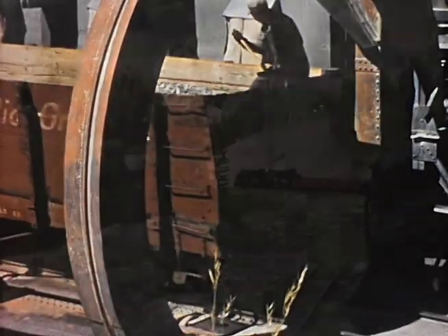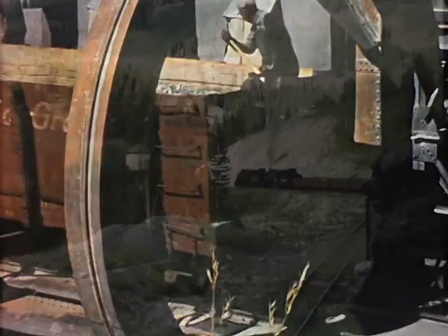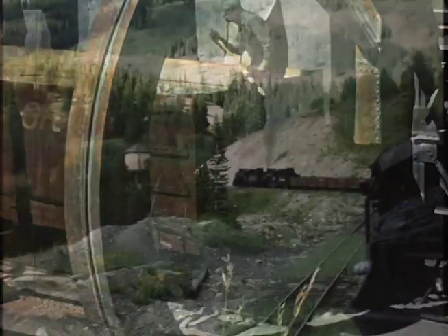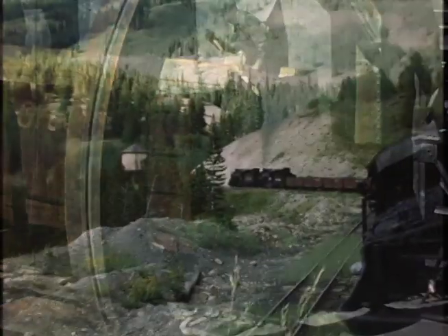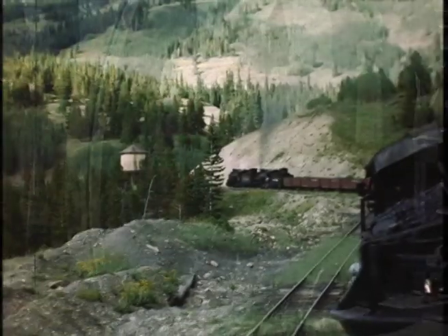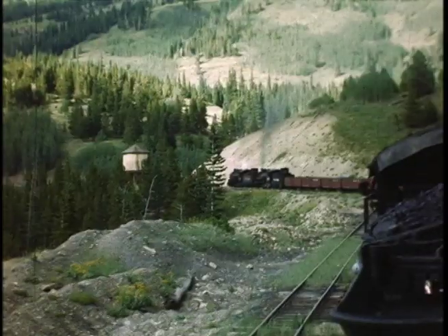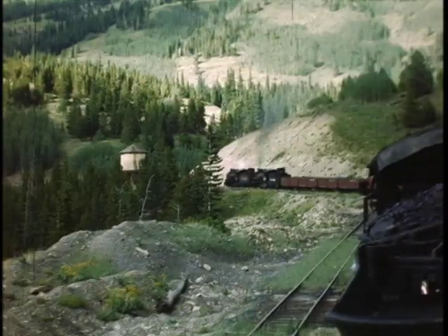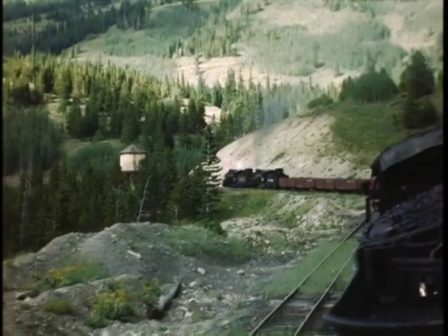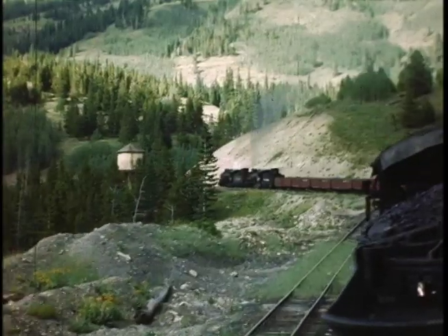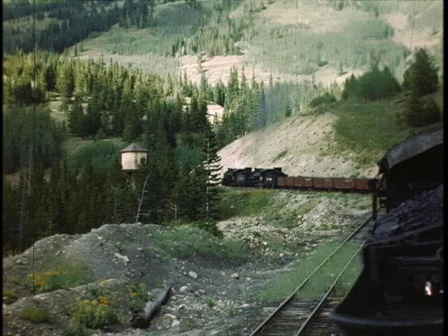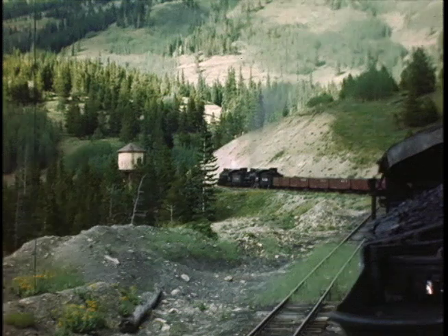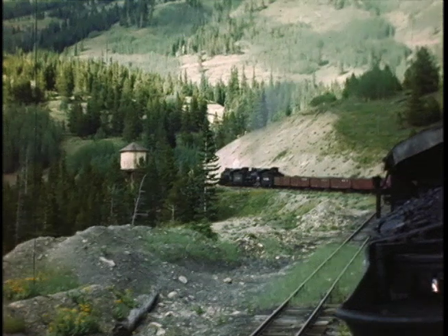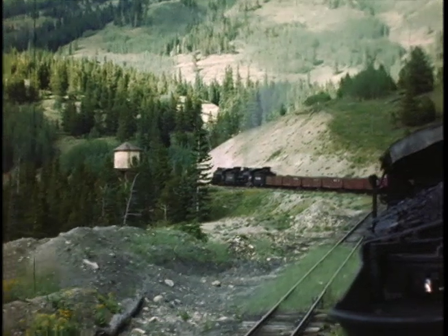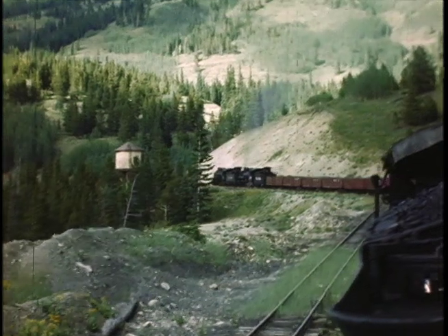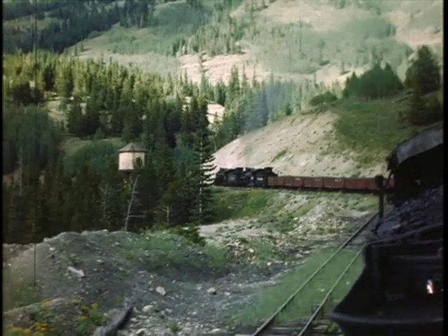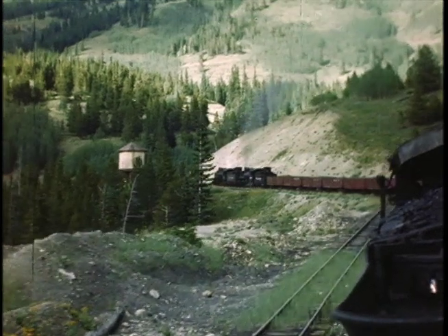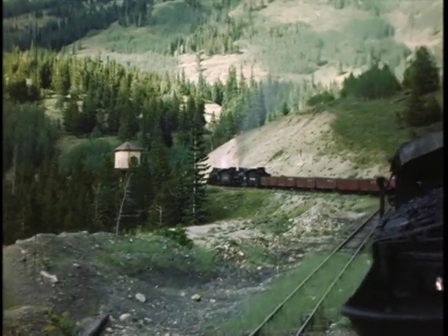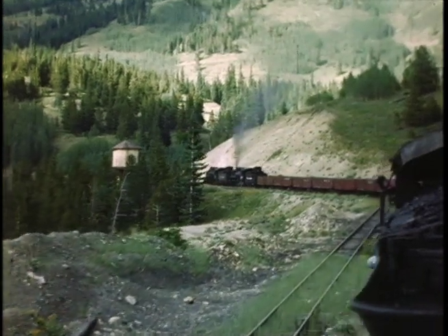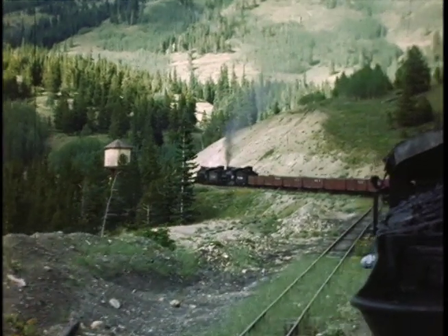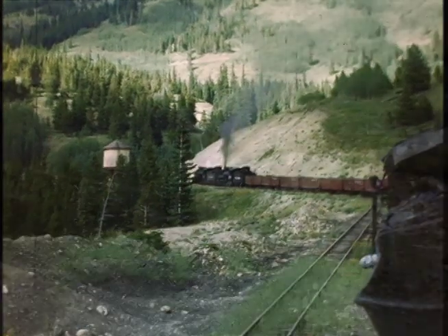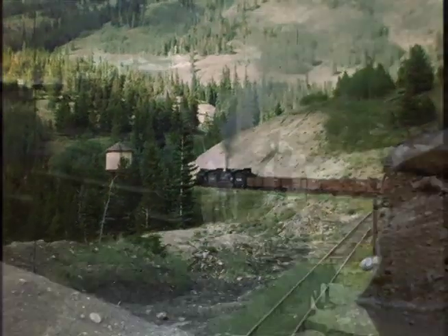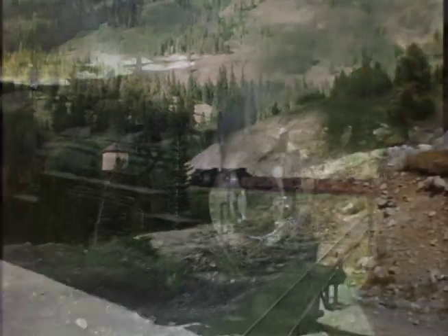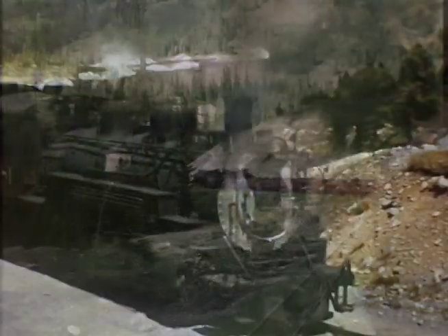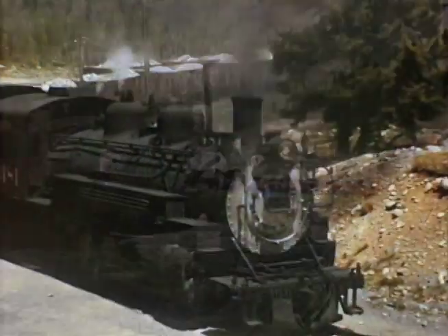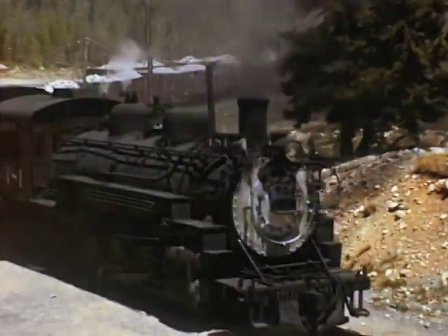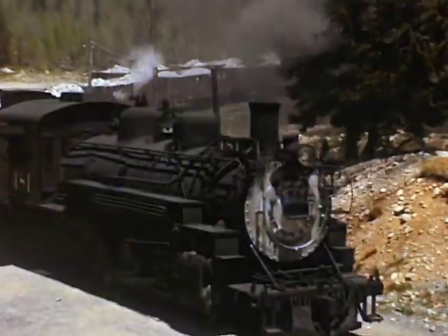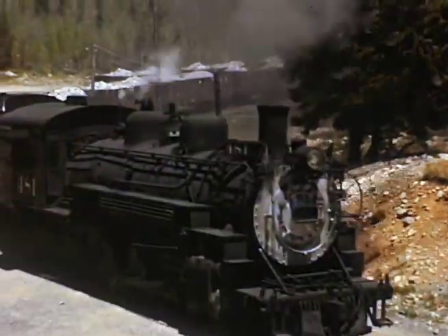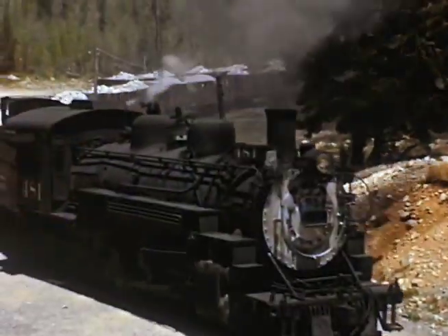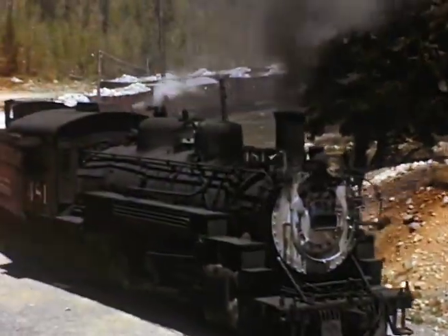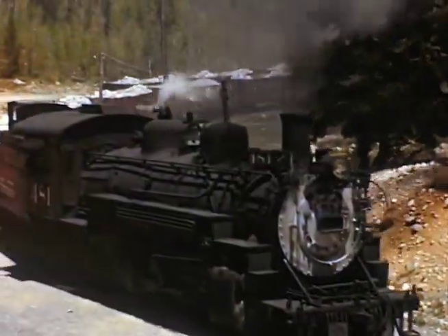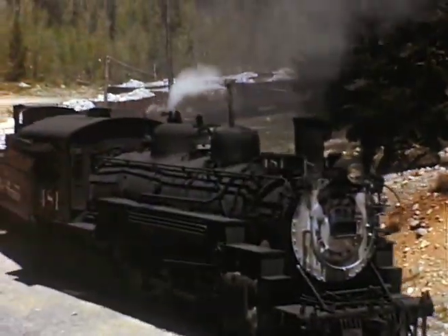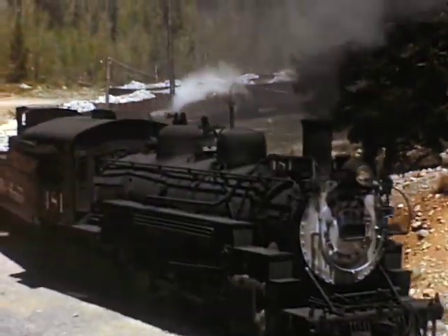This is rare footage of a bygone era. Don't miss Rio Grande's 3rd Division.